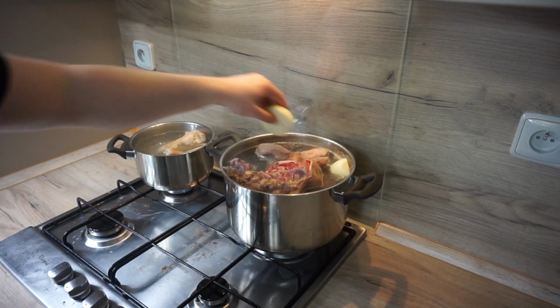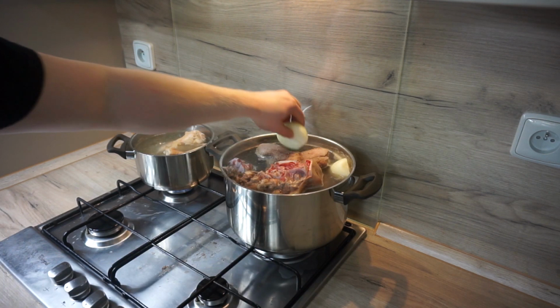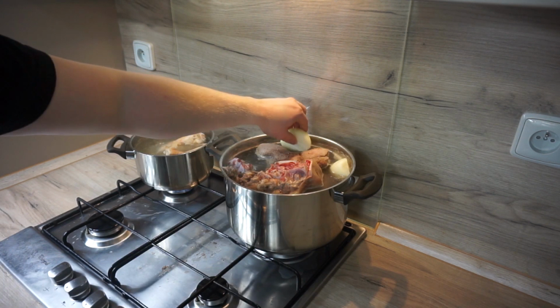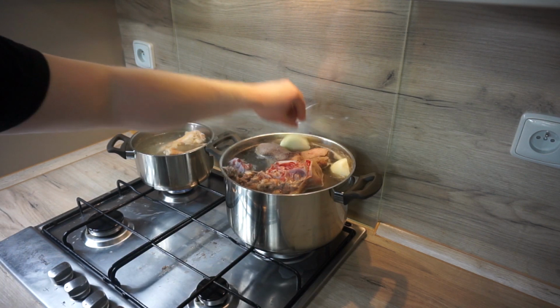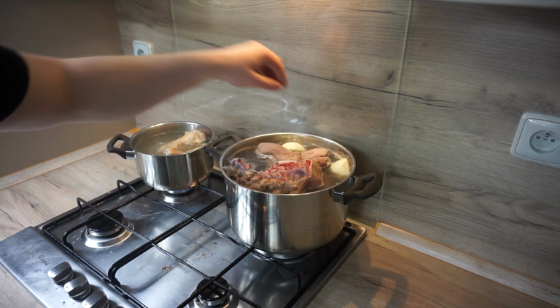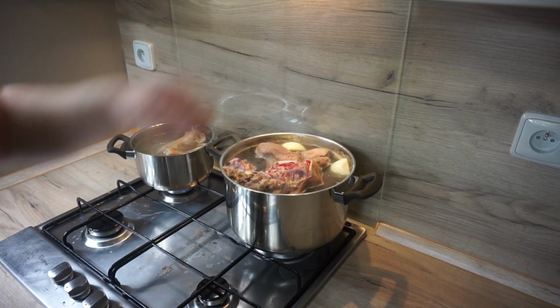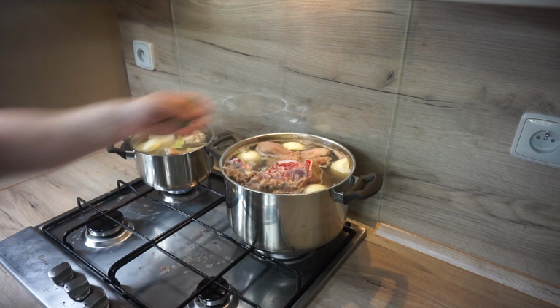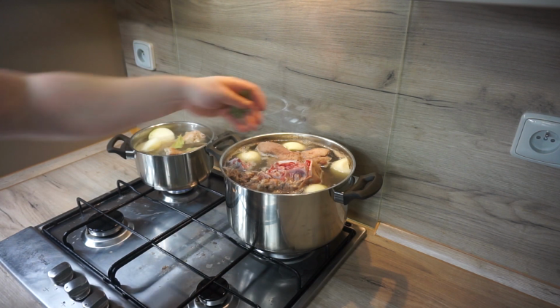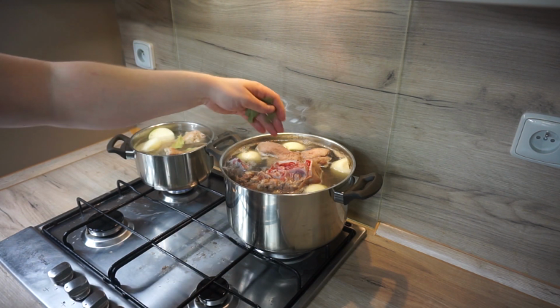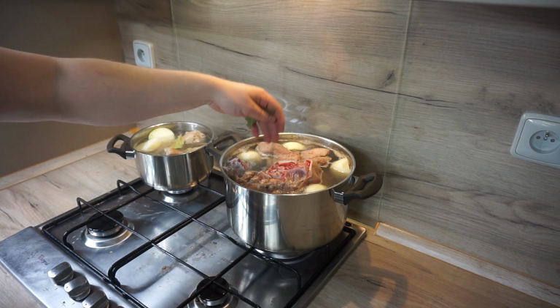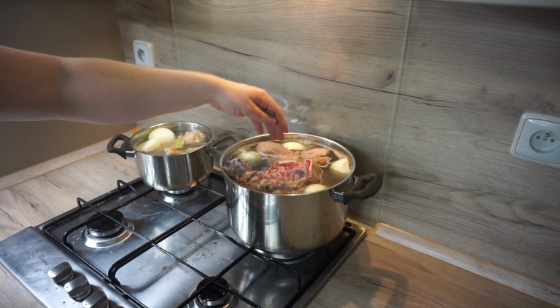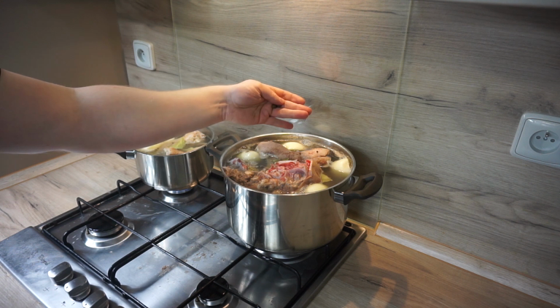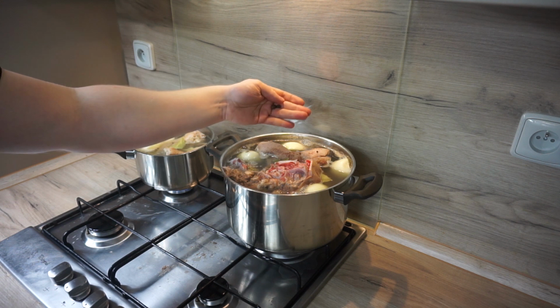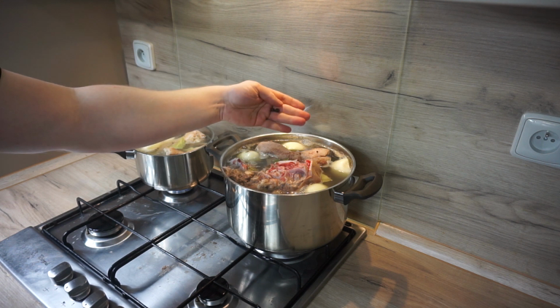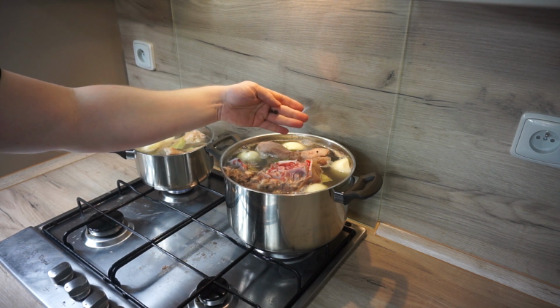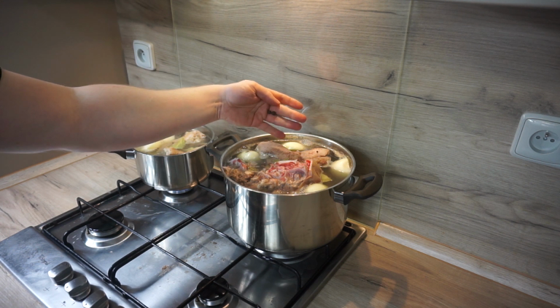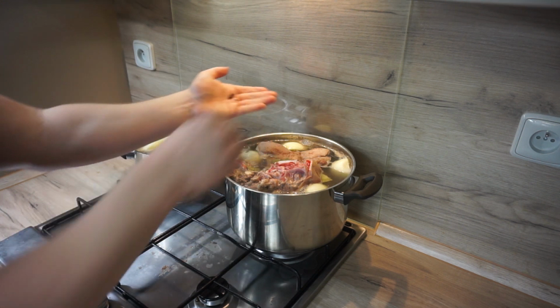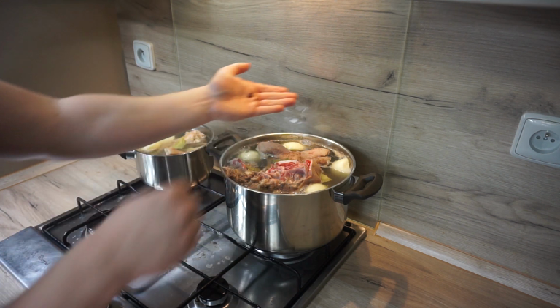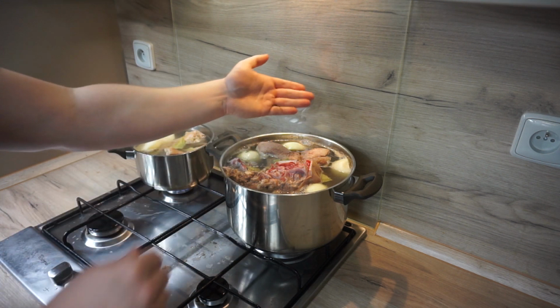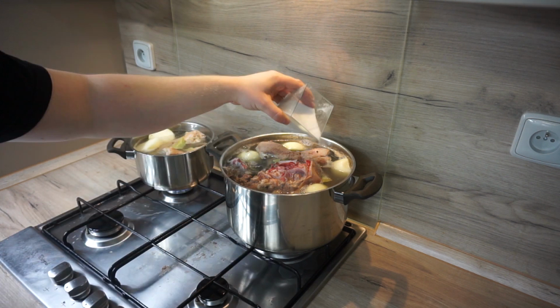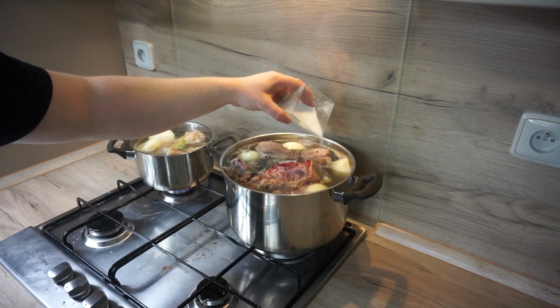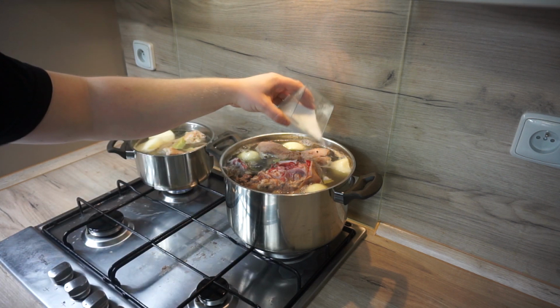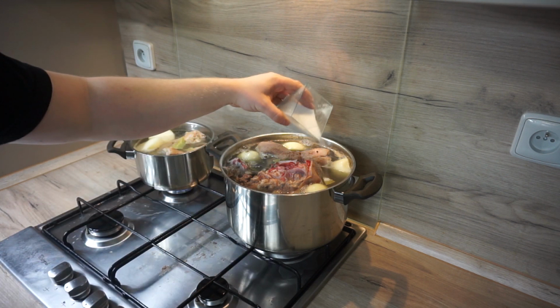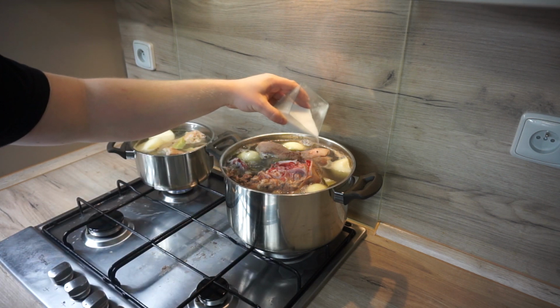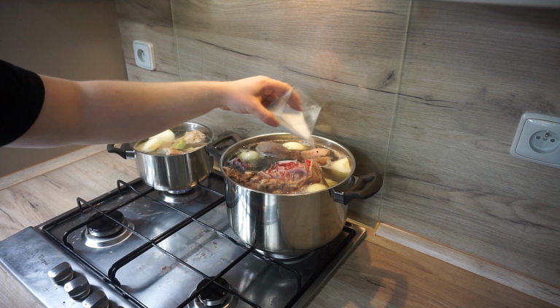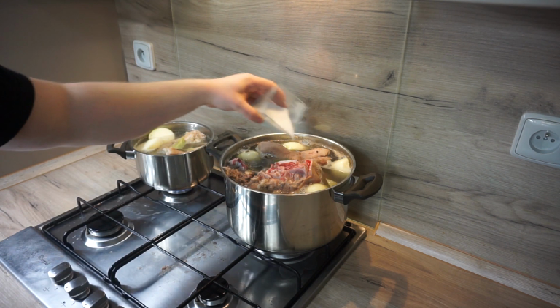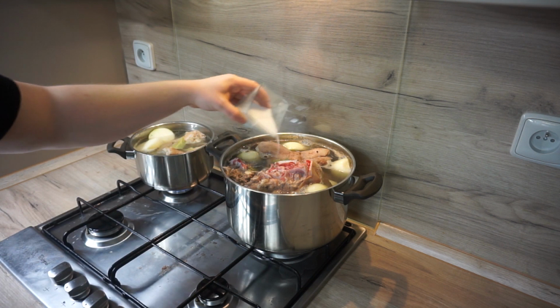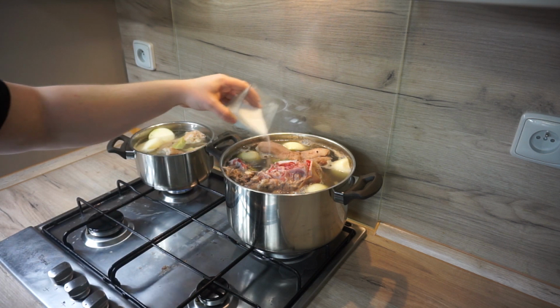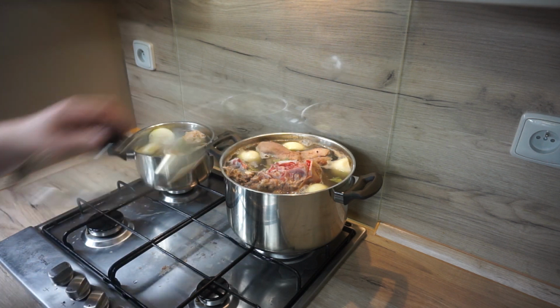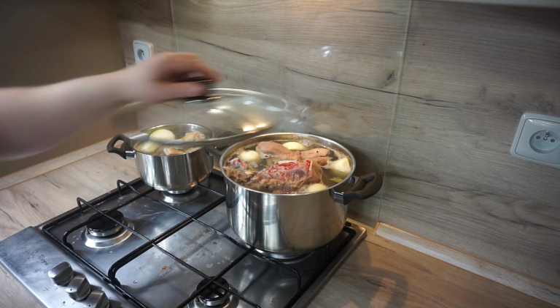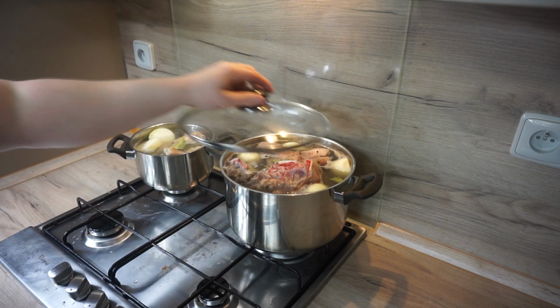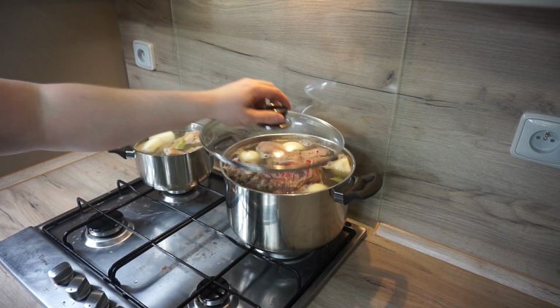Add onions, bay leaf, allspice, pepper, and salt, and cook on a low heat for about 2 hours.